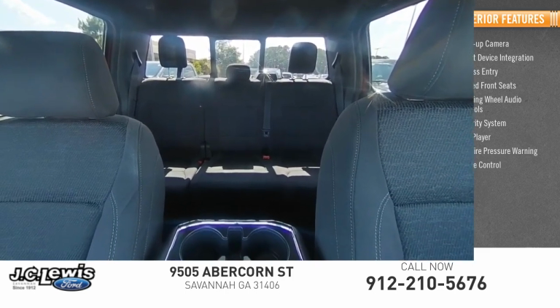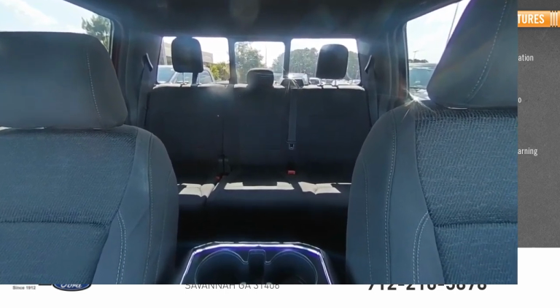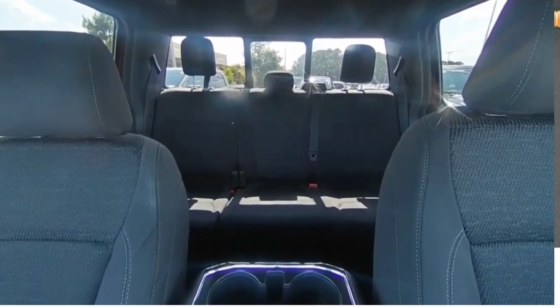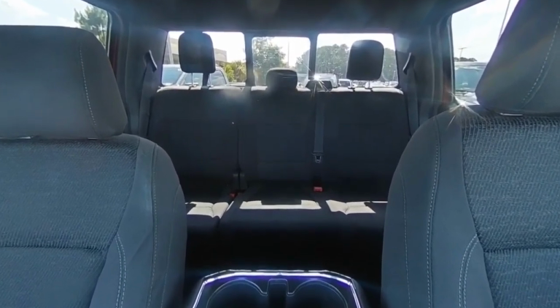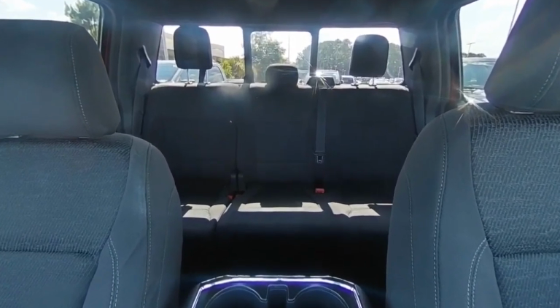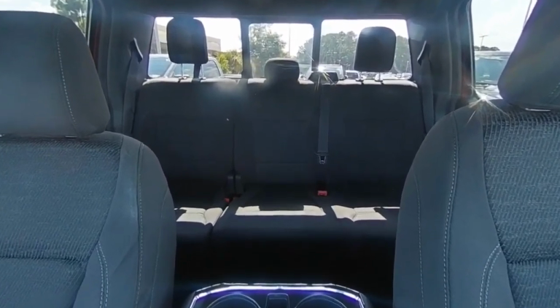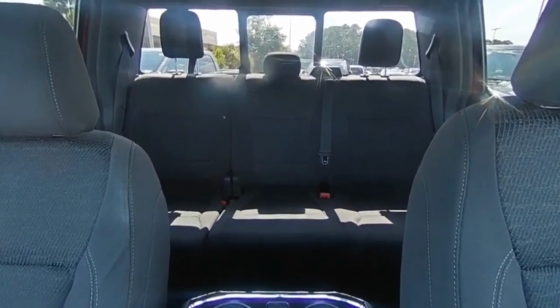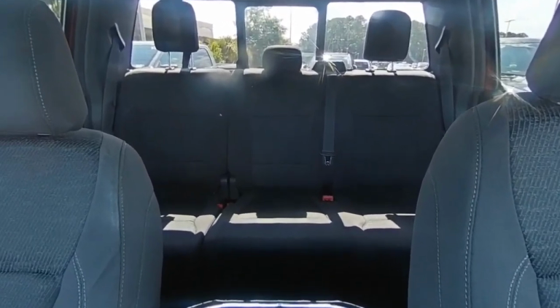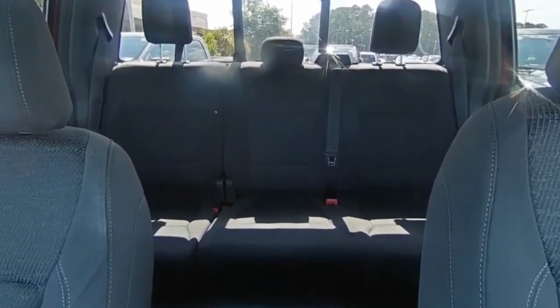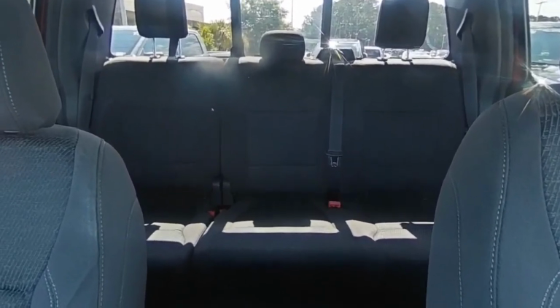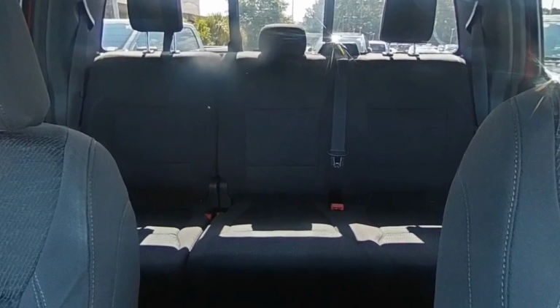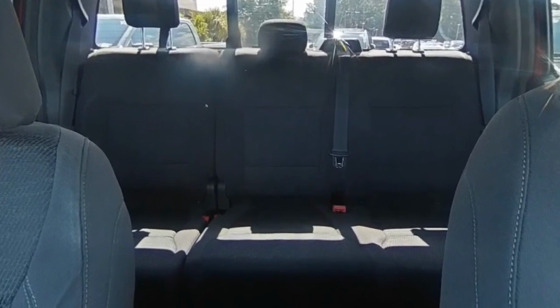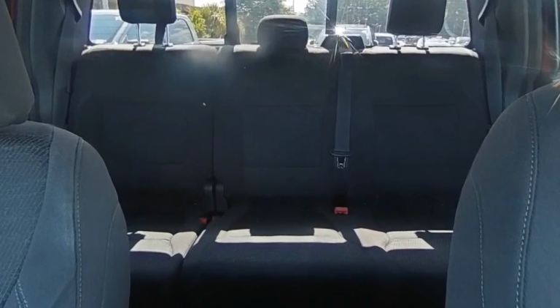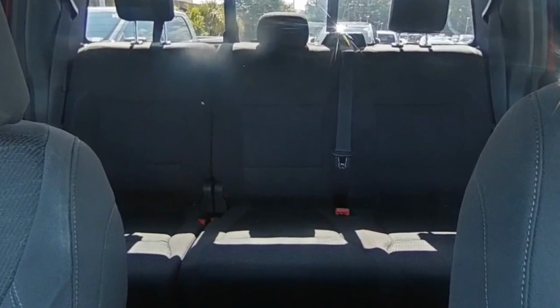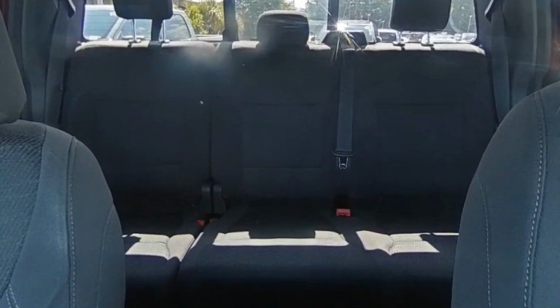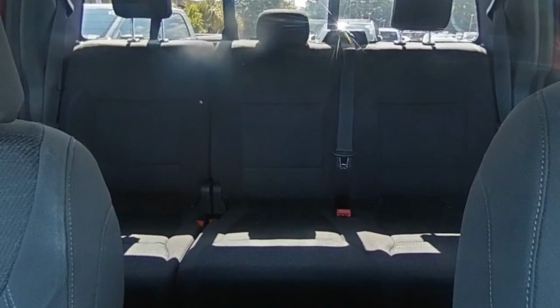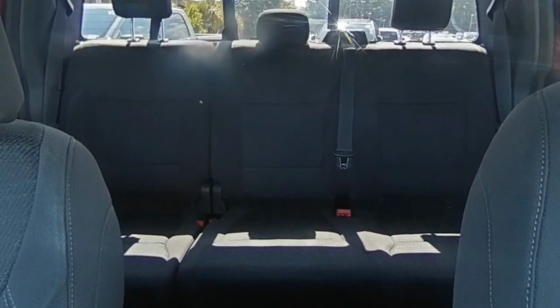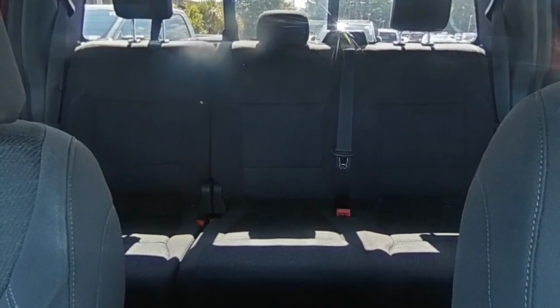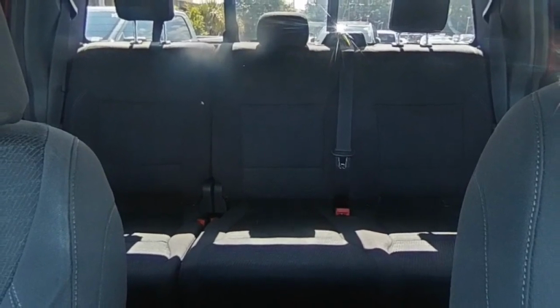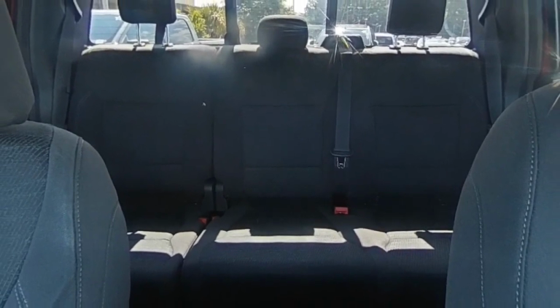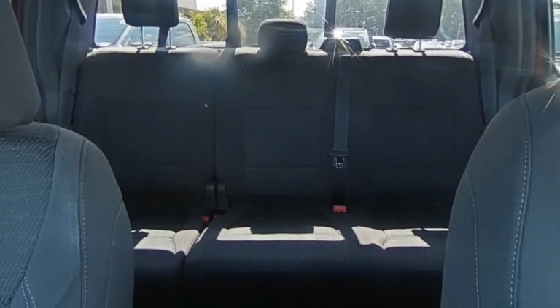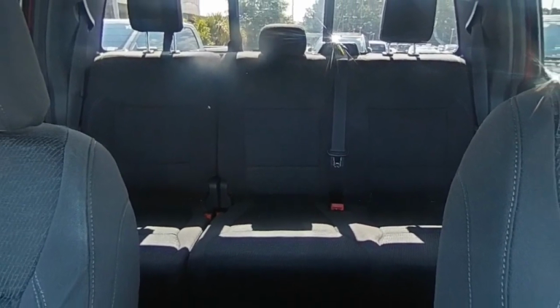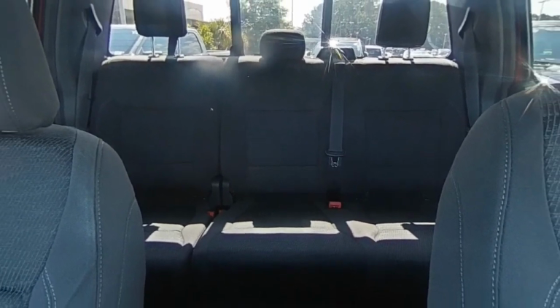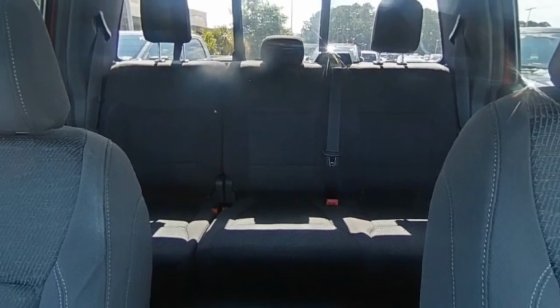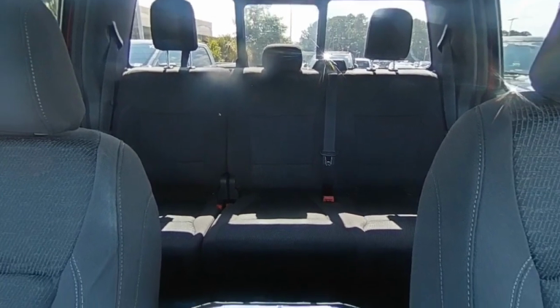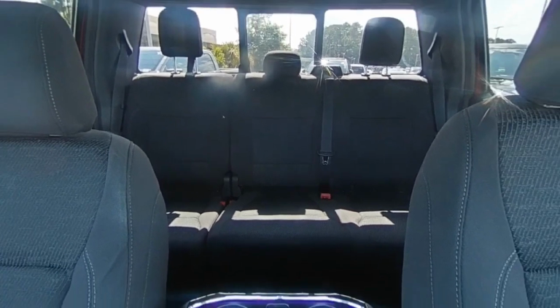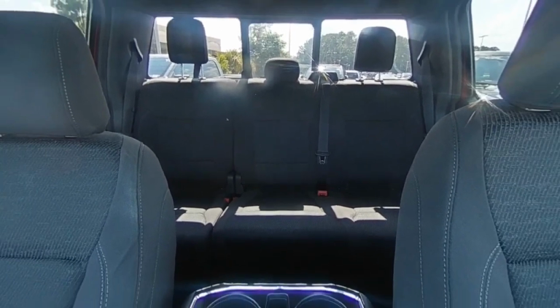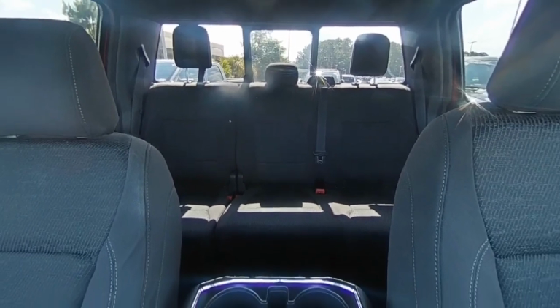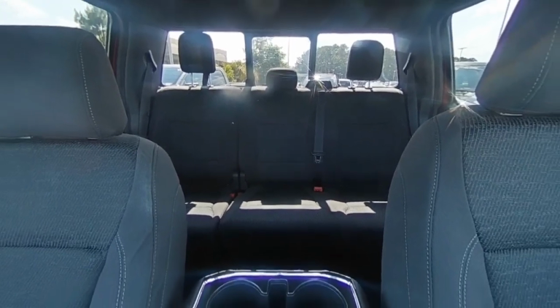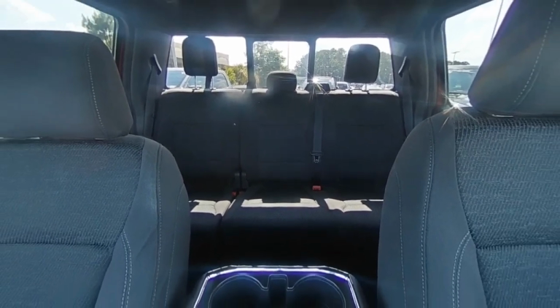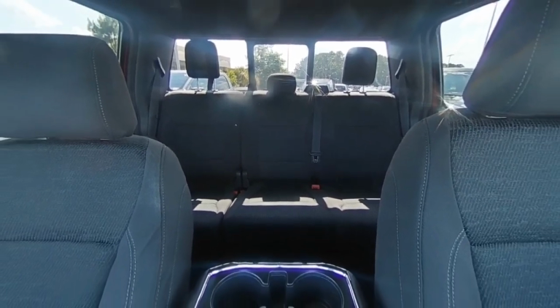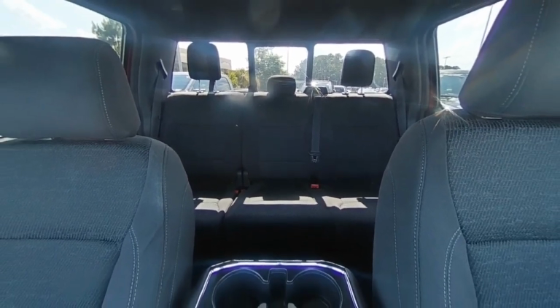Take this vehicle for a spin and see why so many shoppers are now proud owners. See you next time.